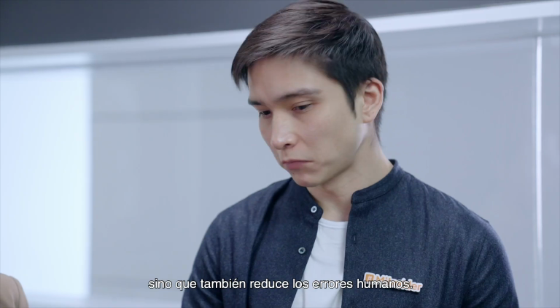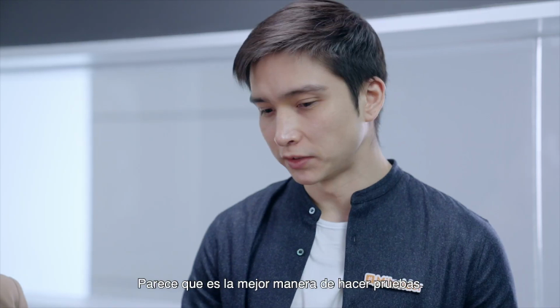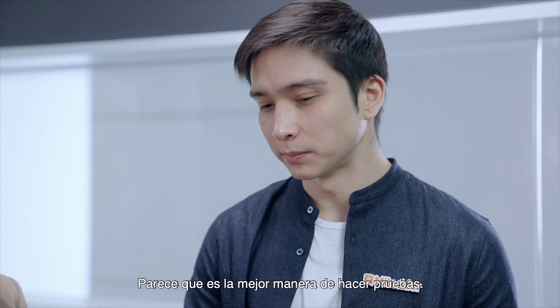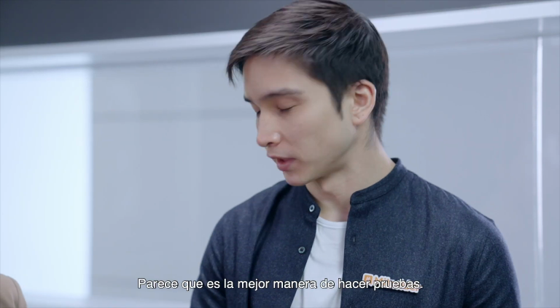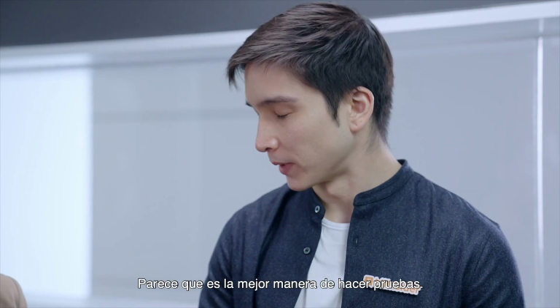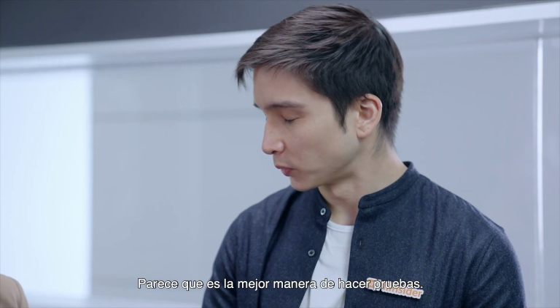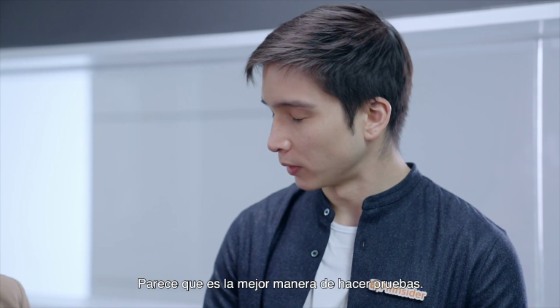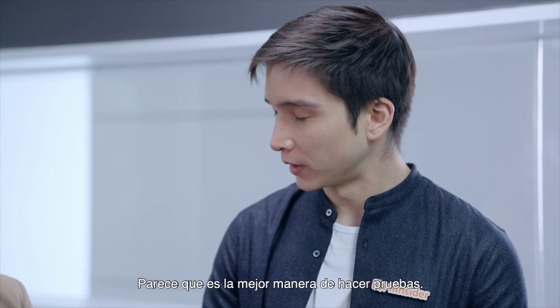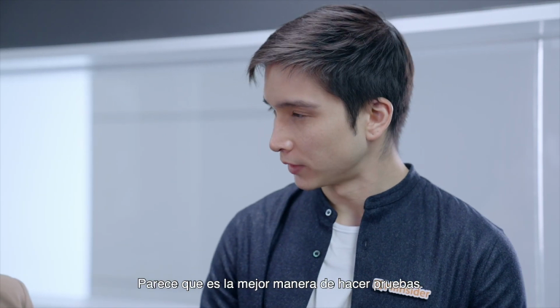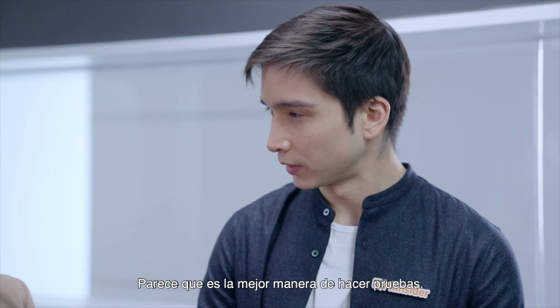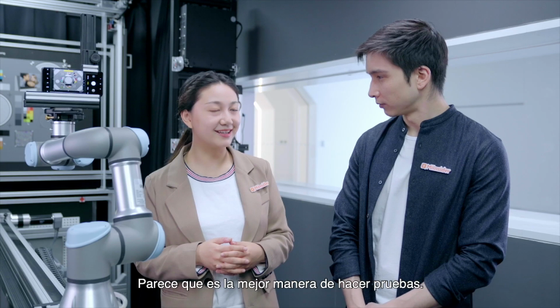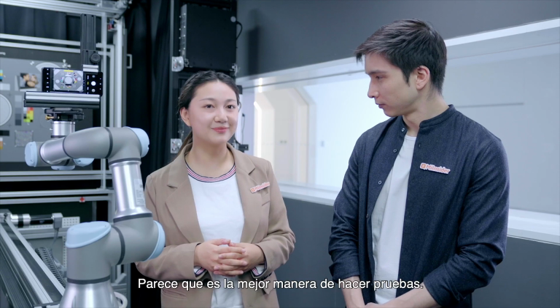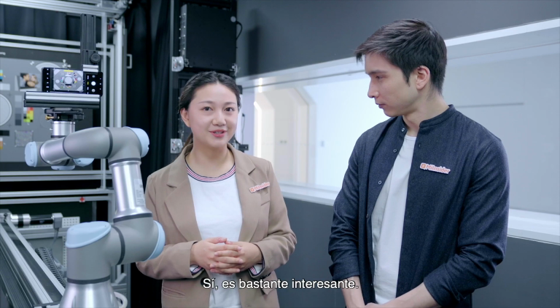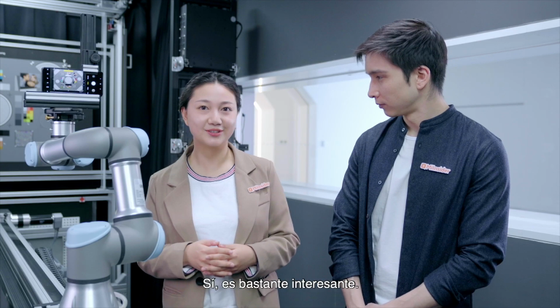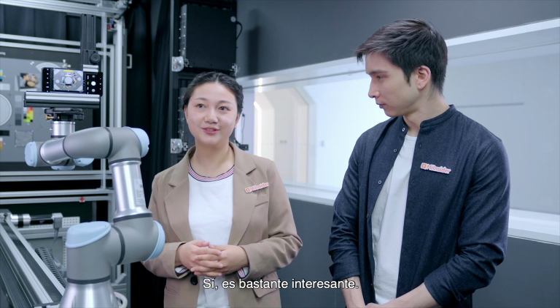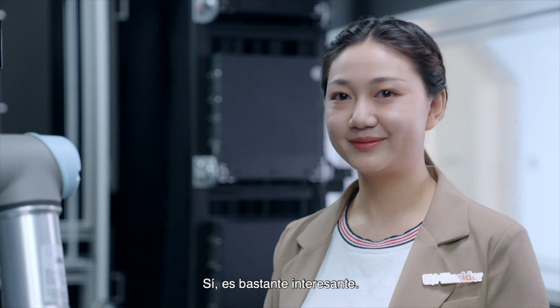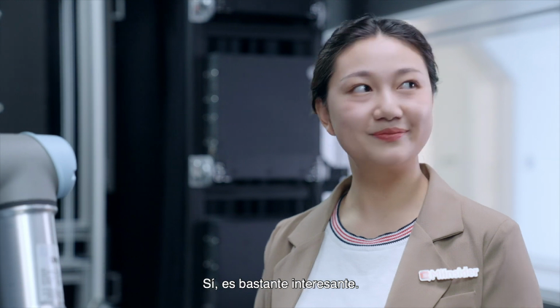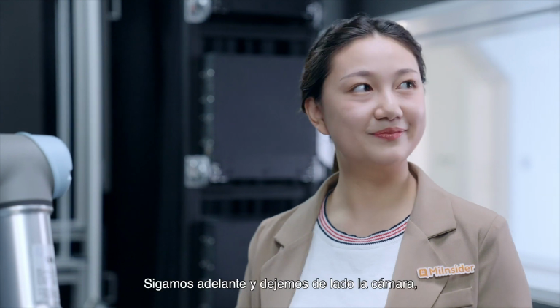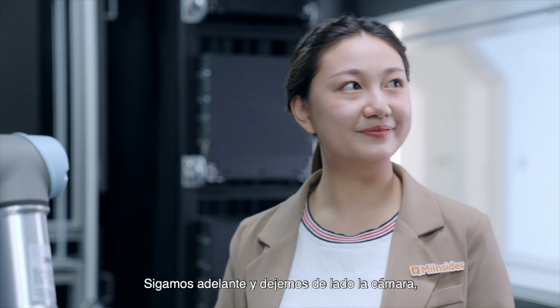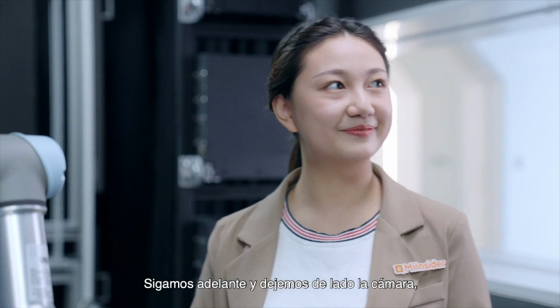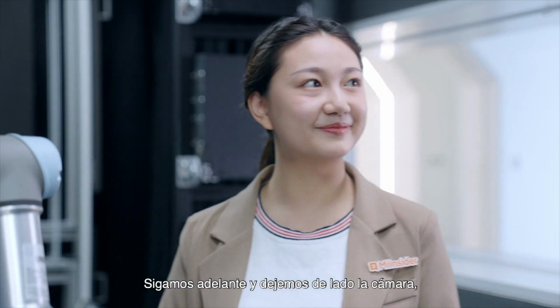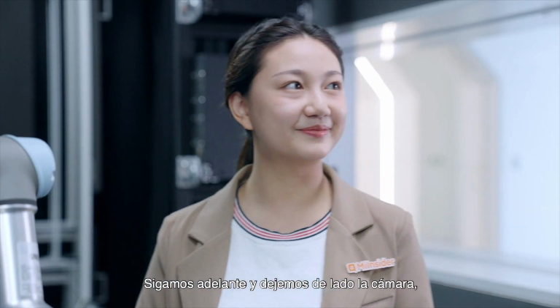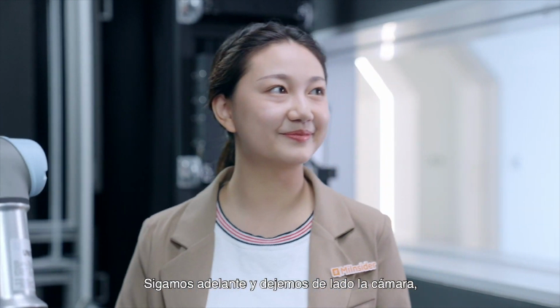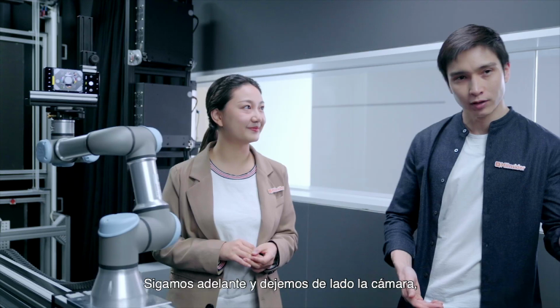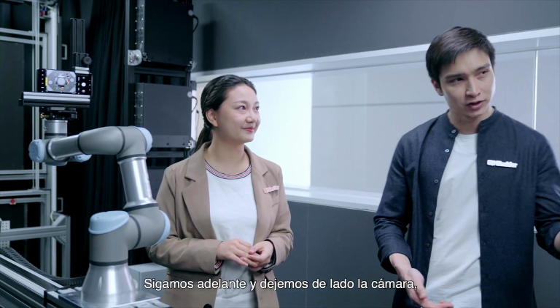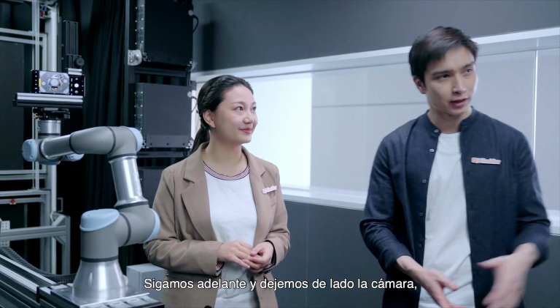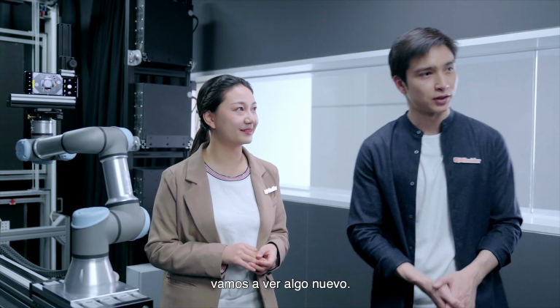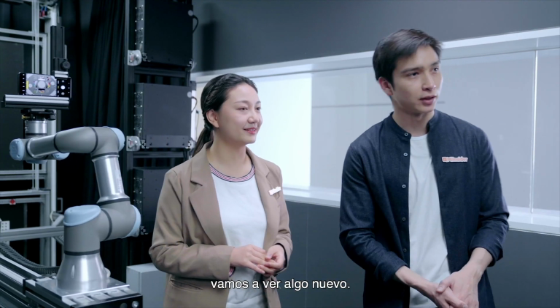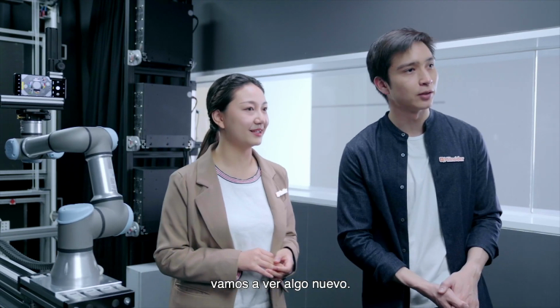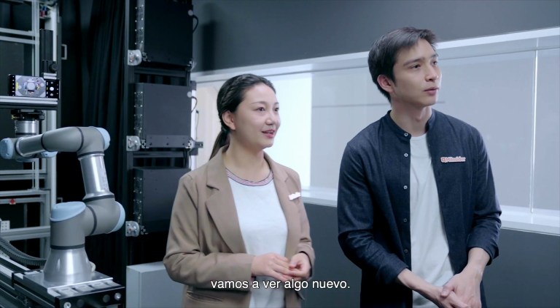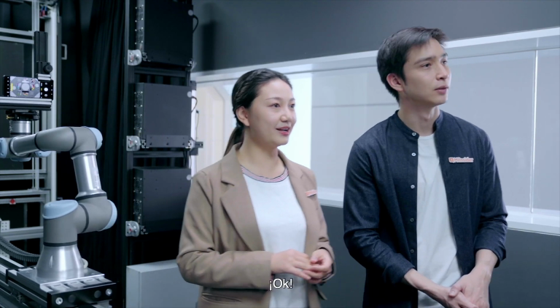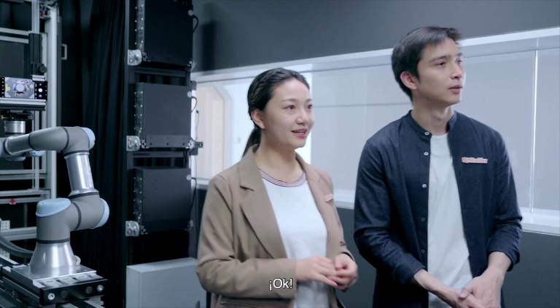That seems like the best way to be testing. Yes, pretty cool. Well, let's move on from camera — let's check out something new.